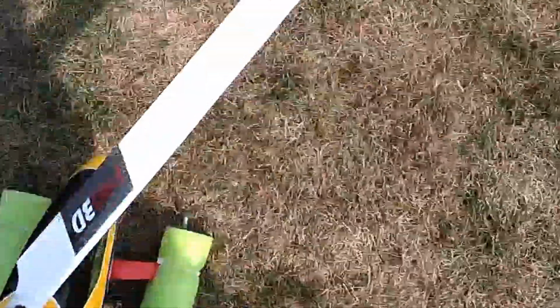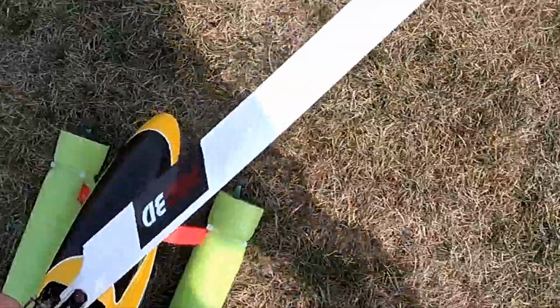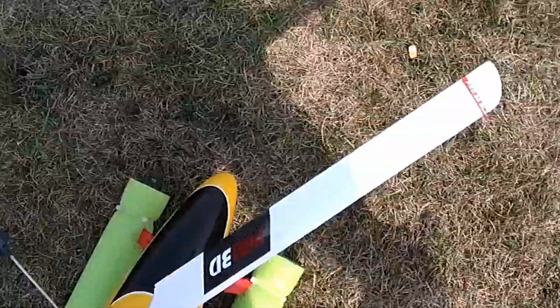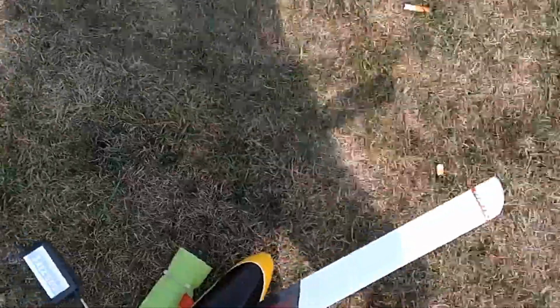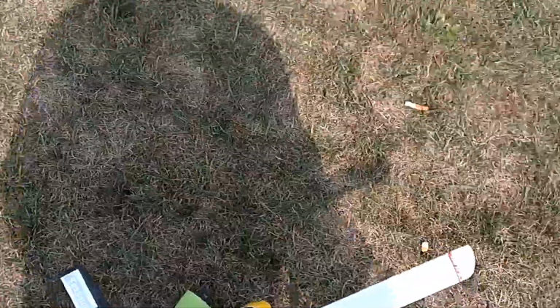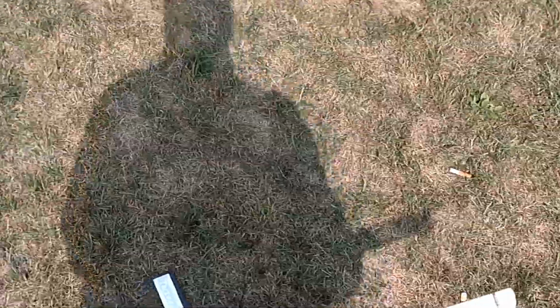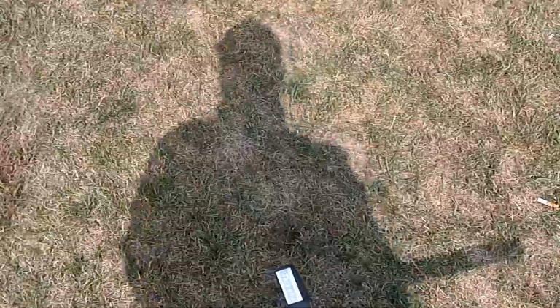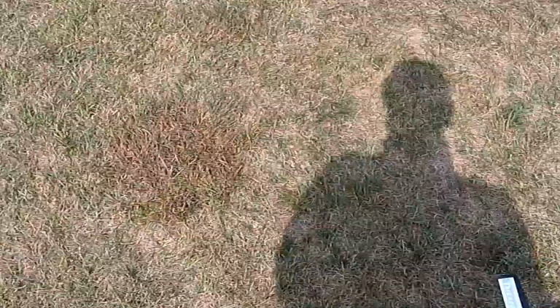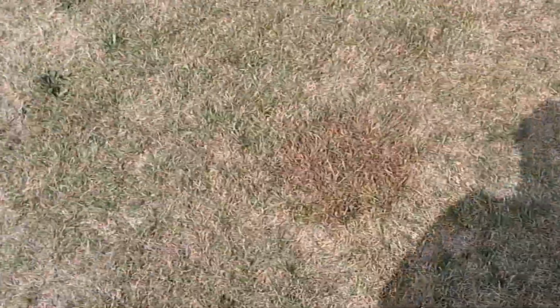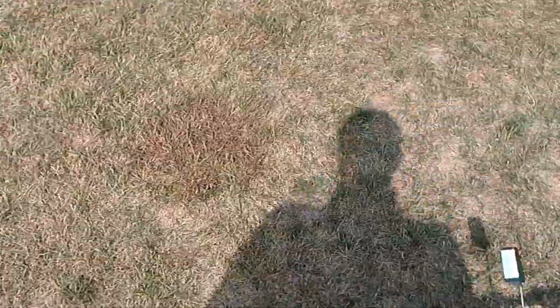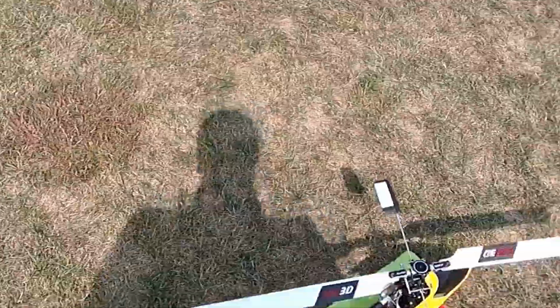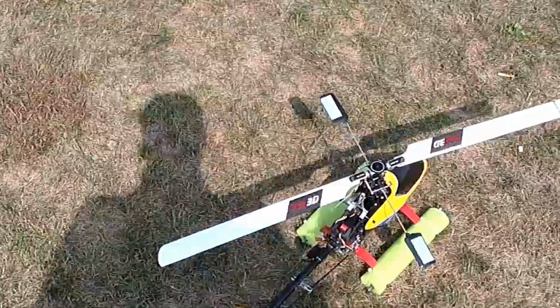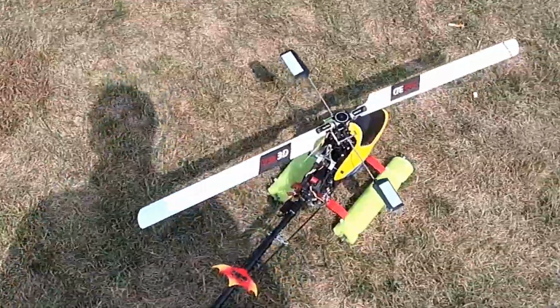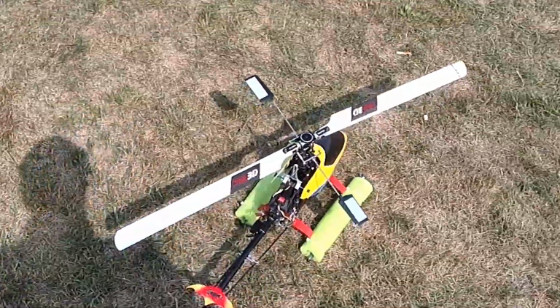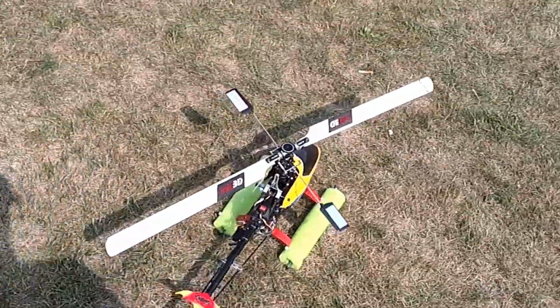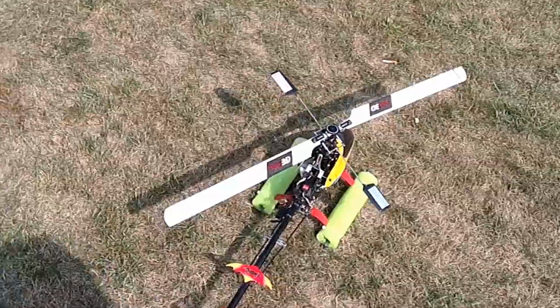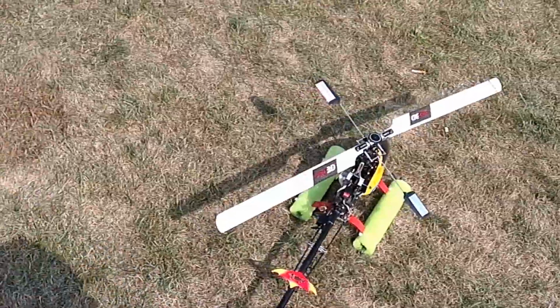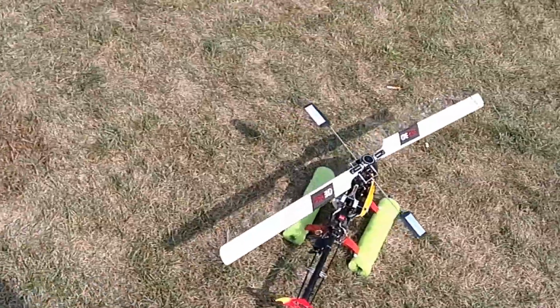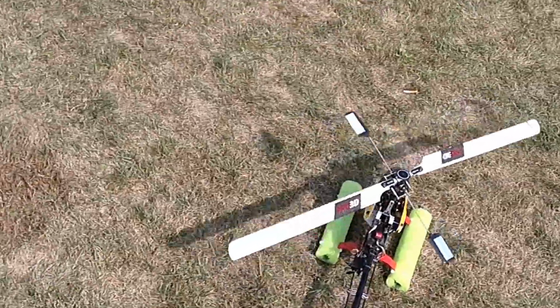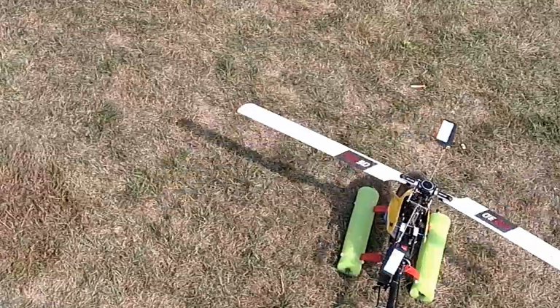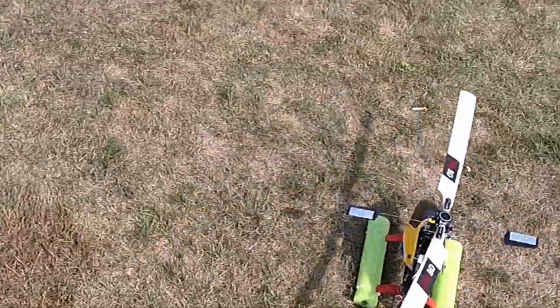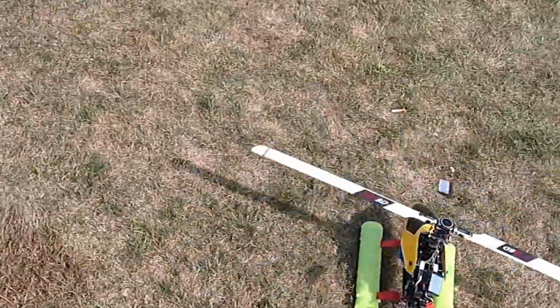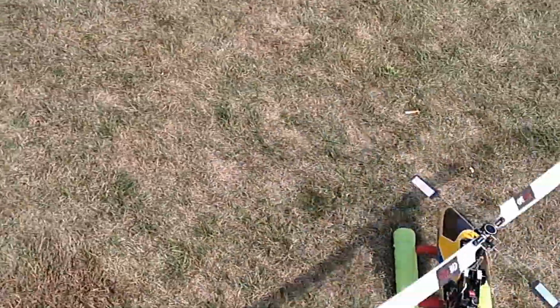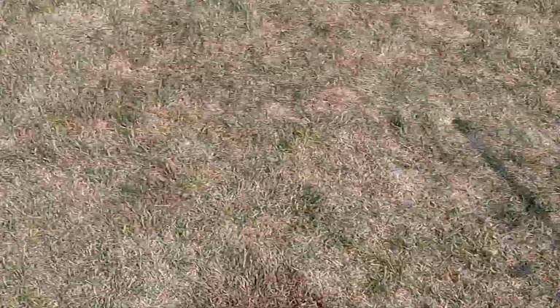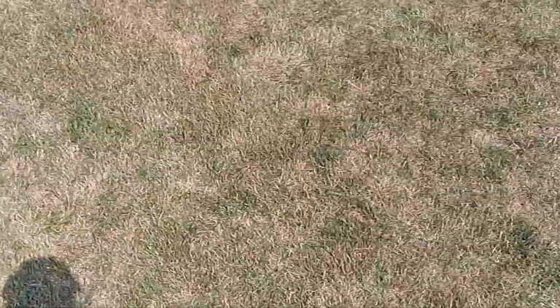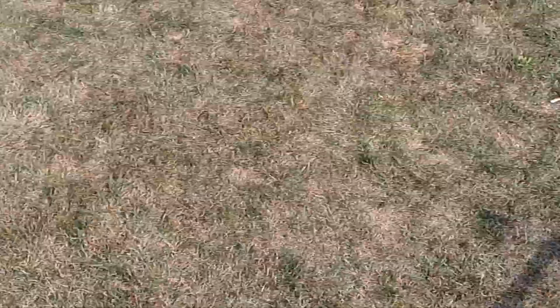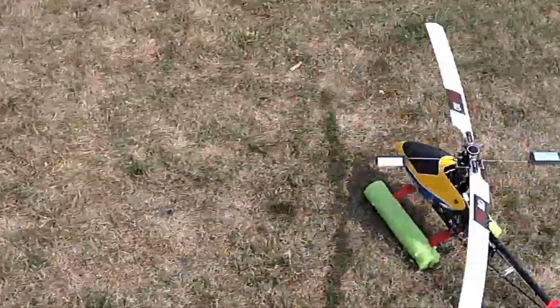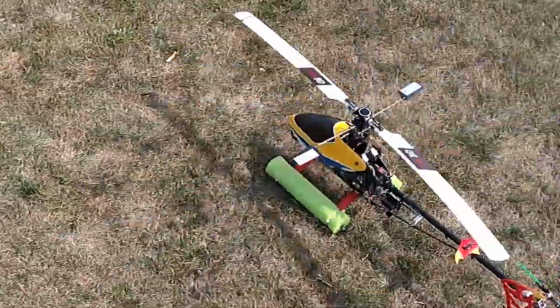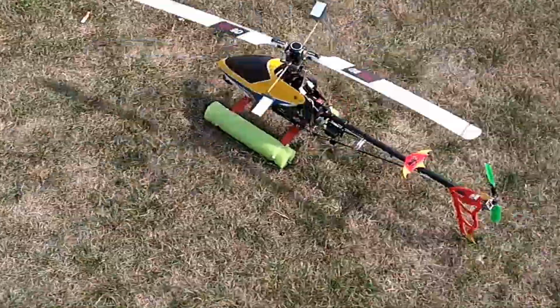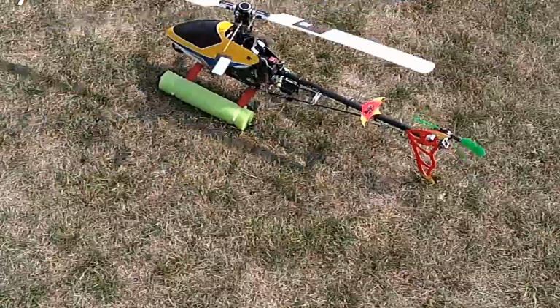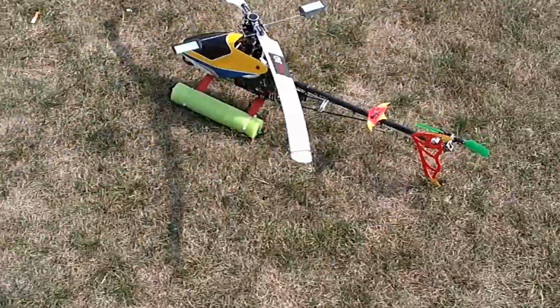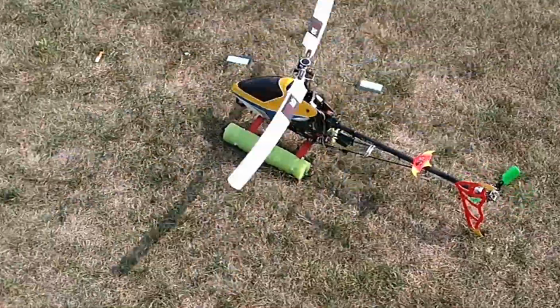Many of you may not have a T-Rex, but if you do, hopefully this will help you out if this happens to you.